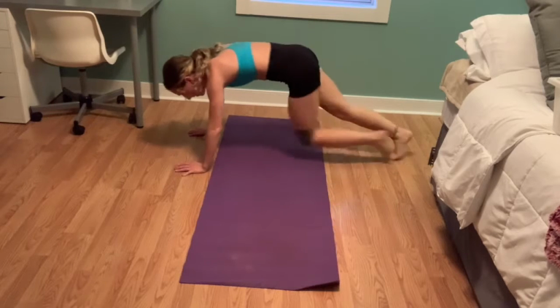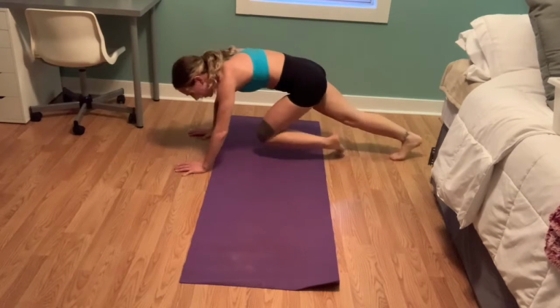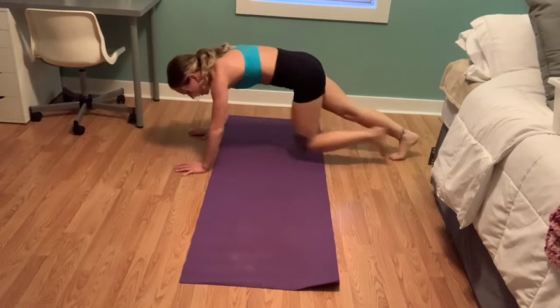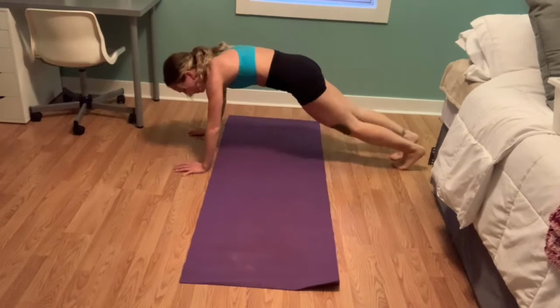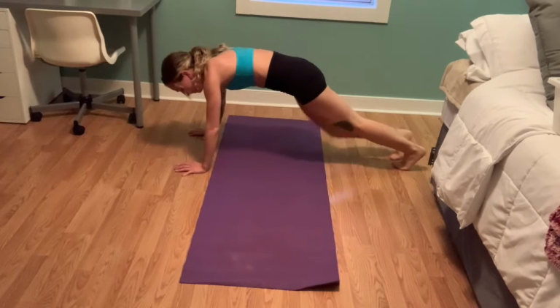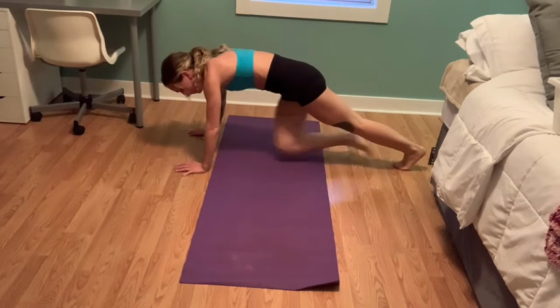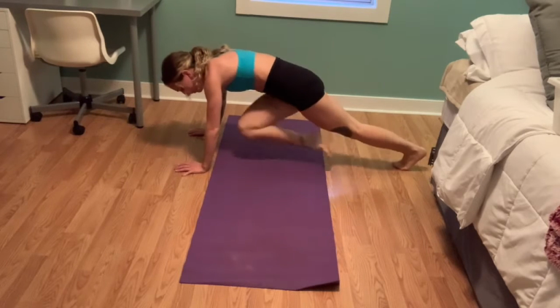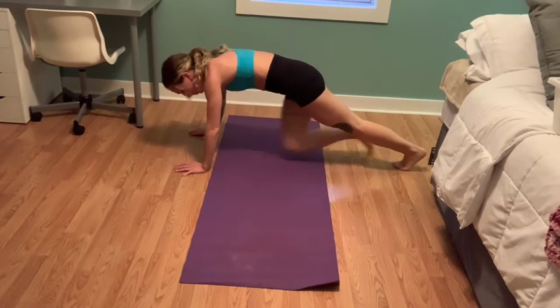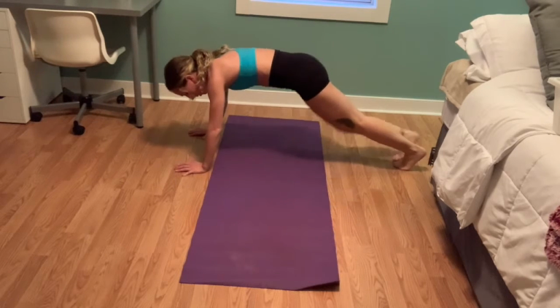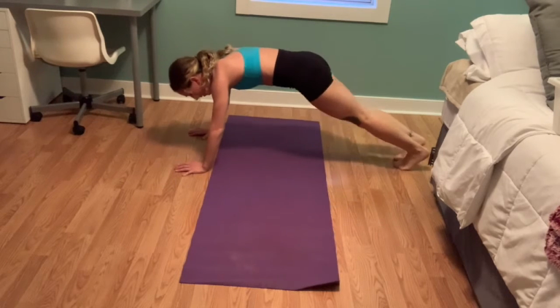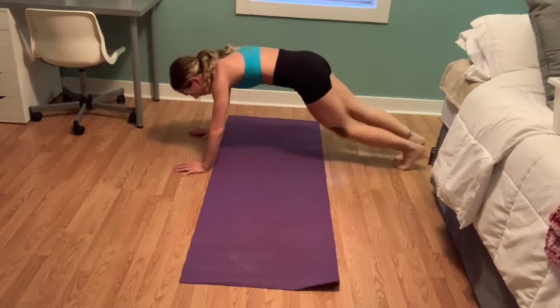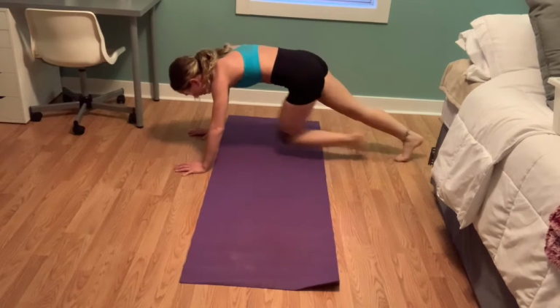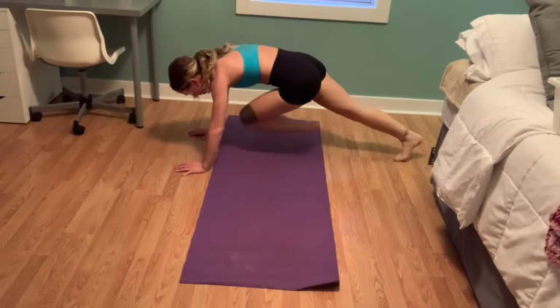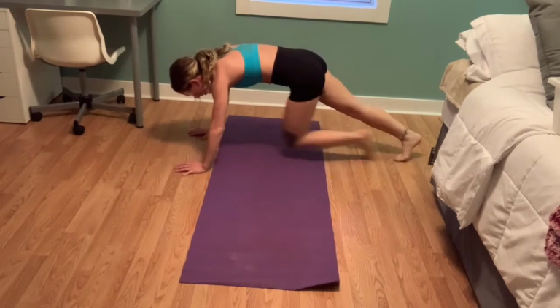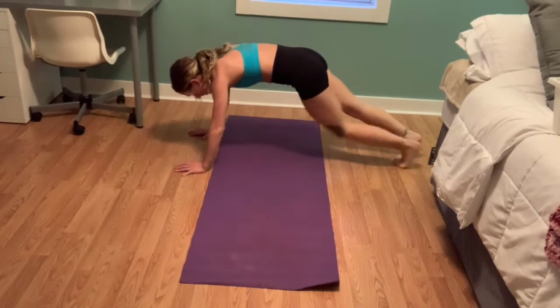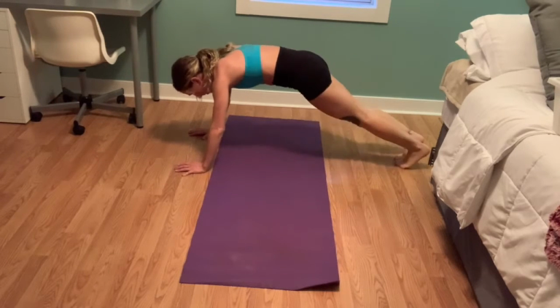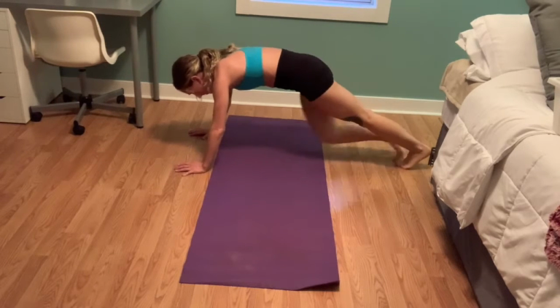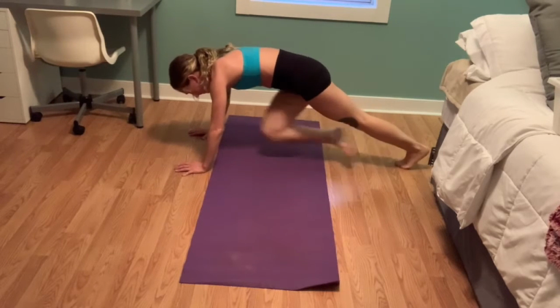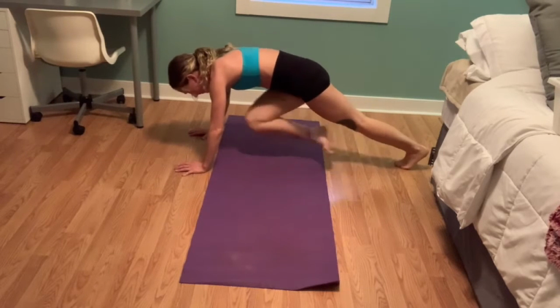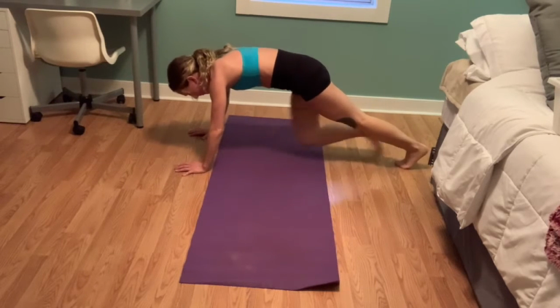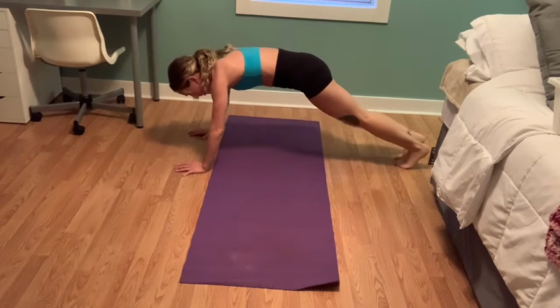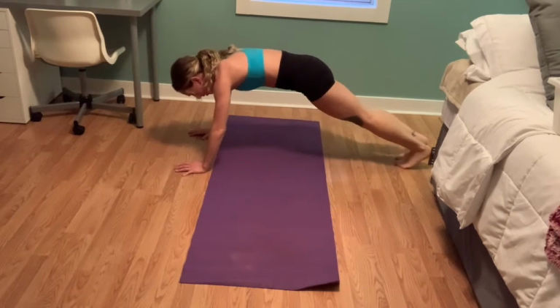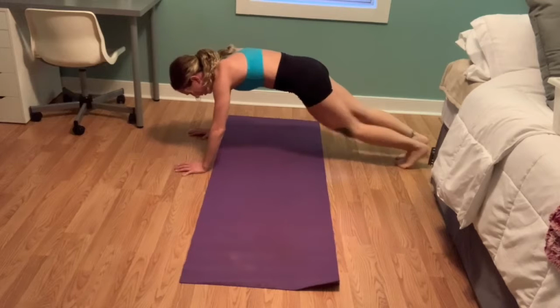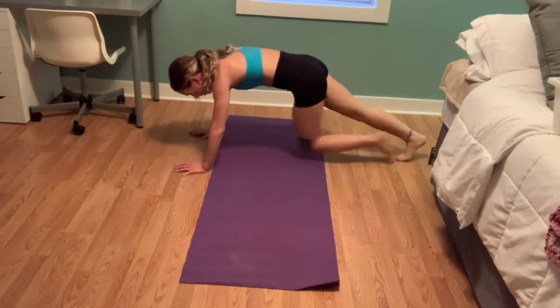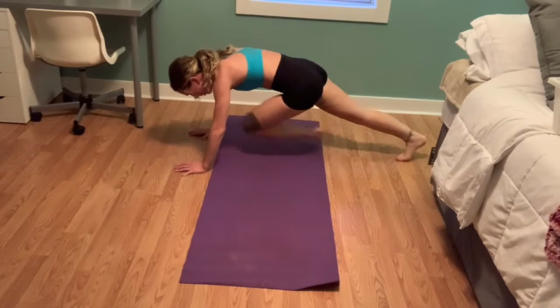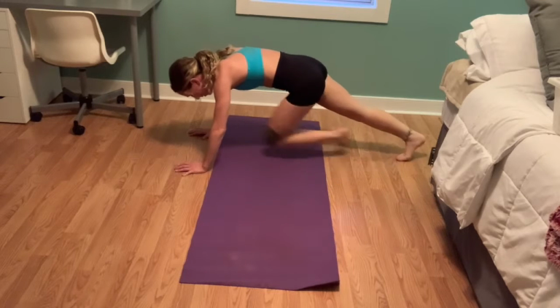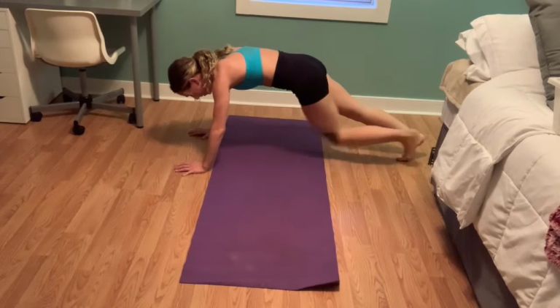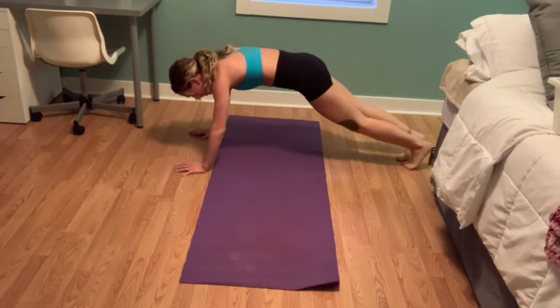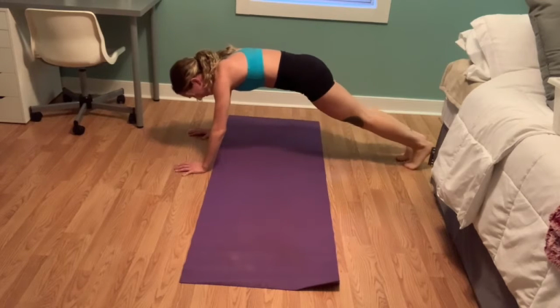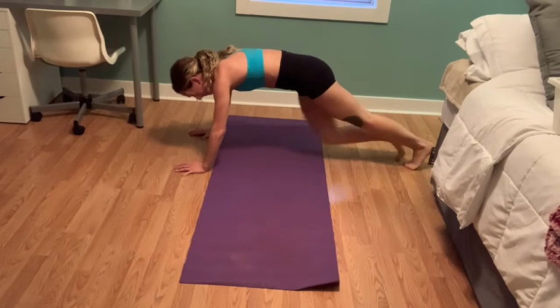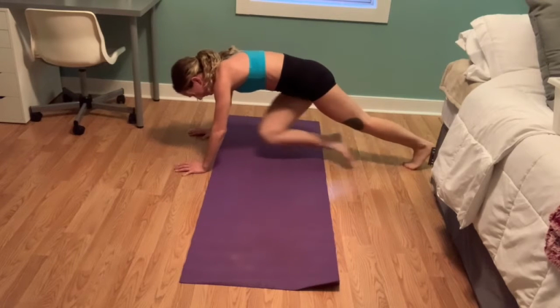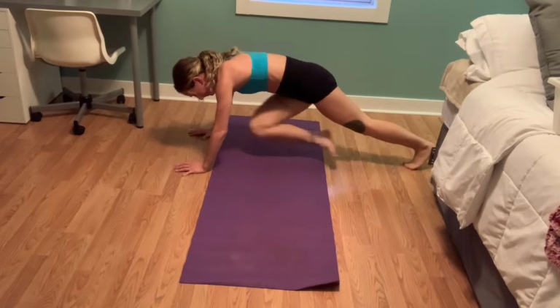If you start to get tired, you can switch to this exercise, which is just simply bringing your knee to each elbow.